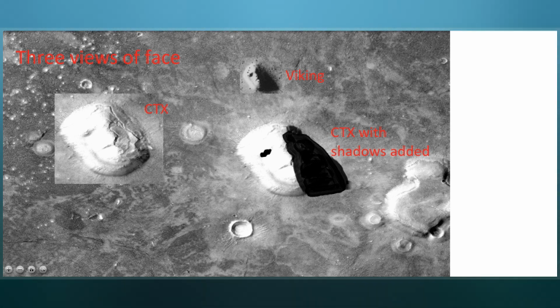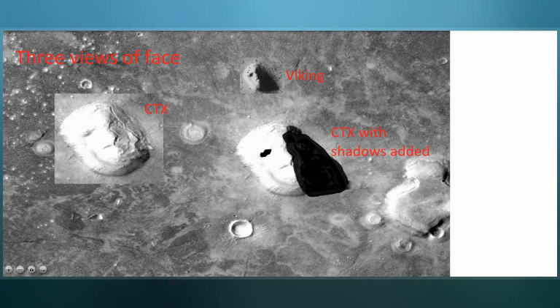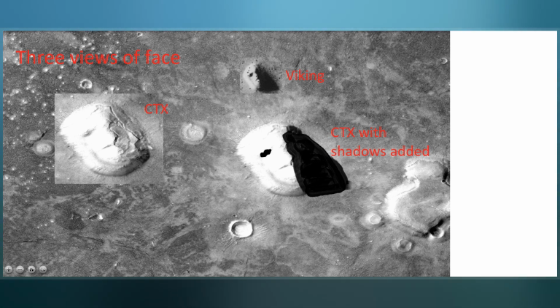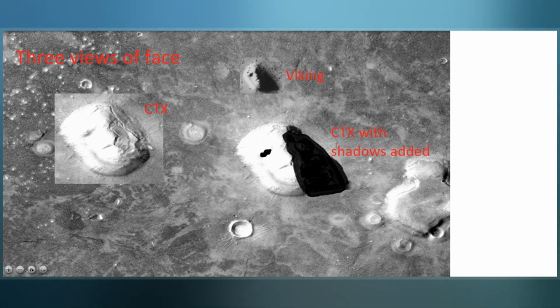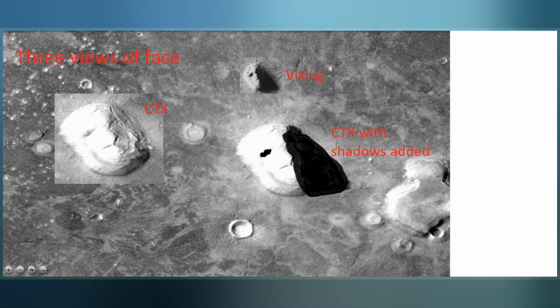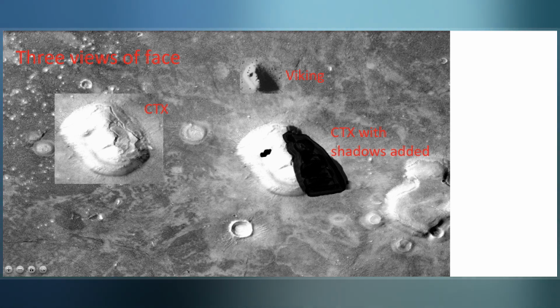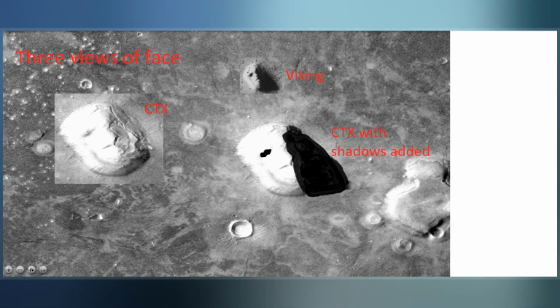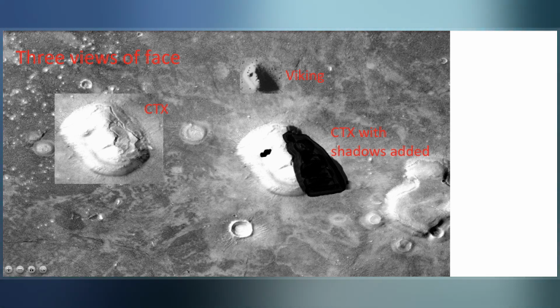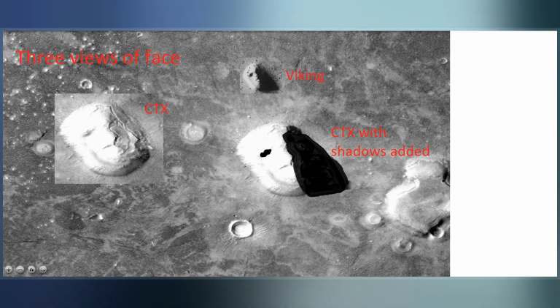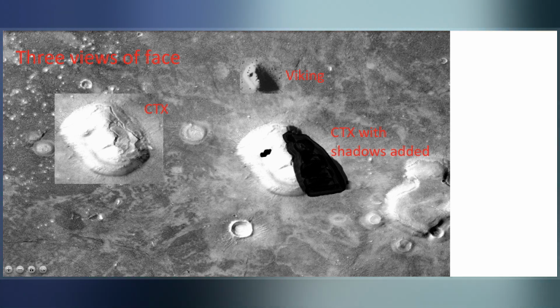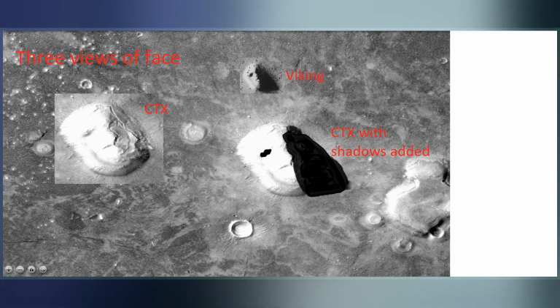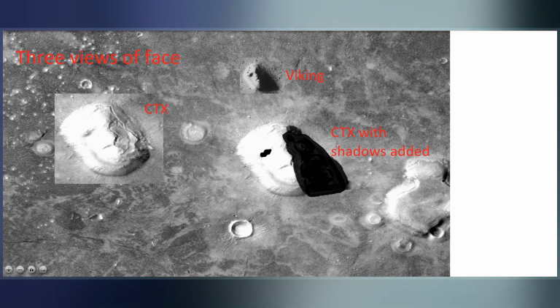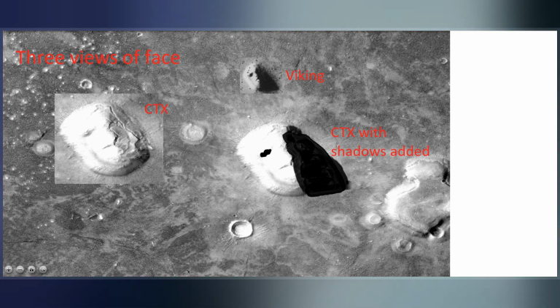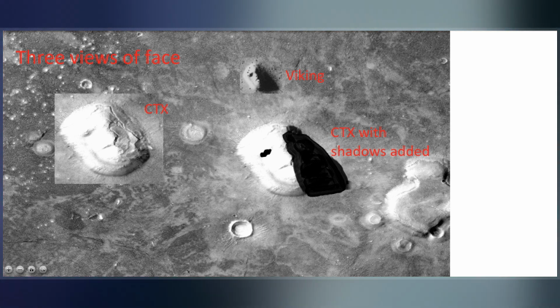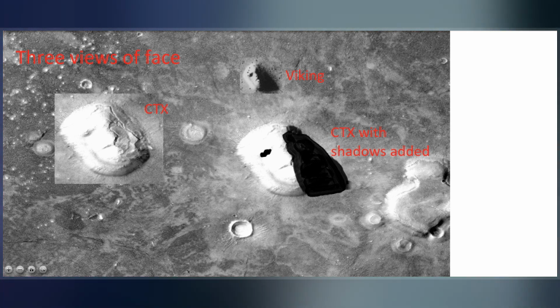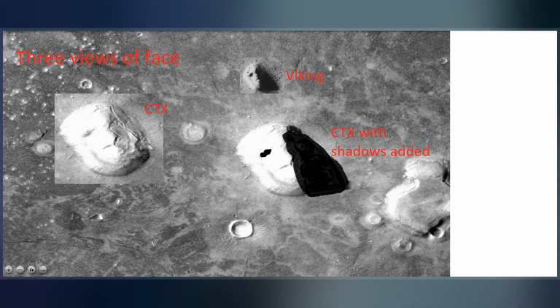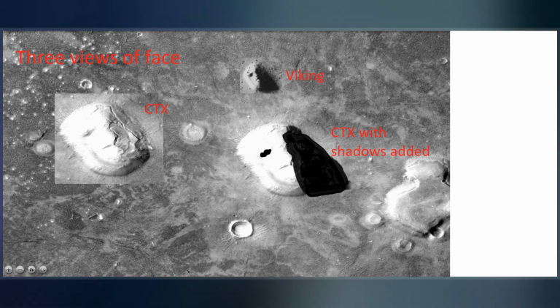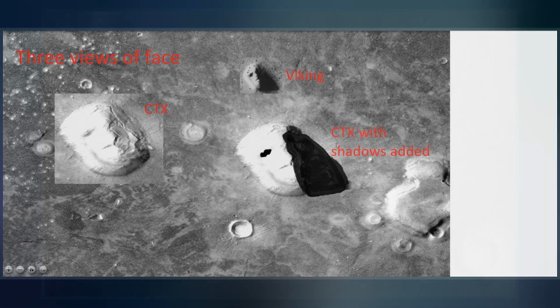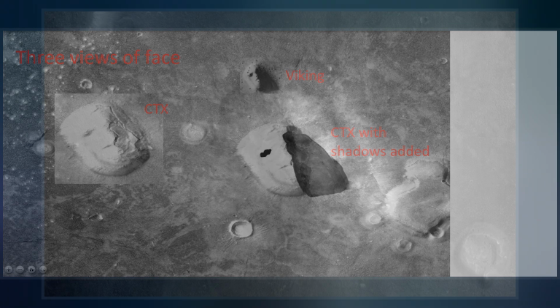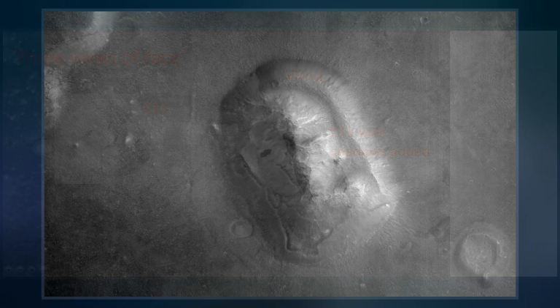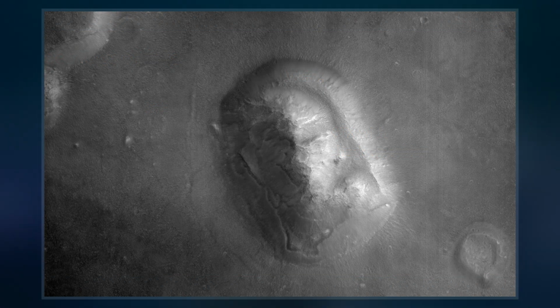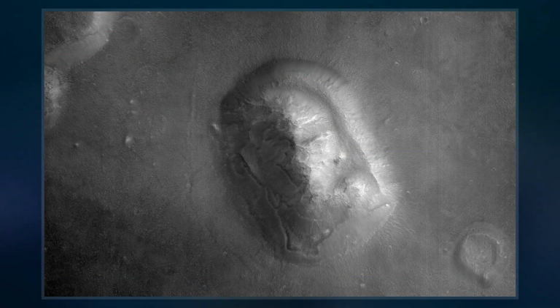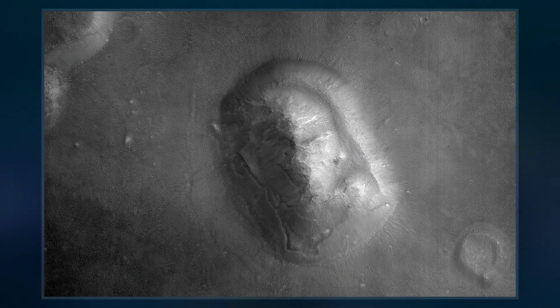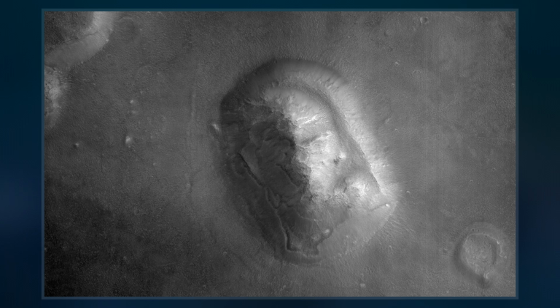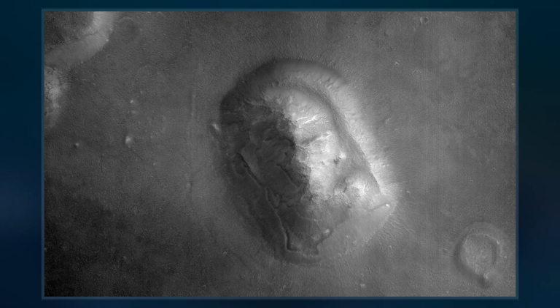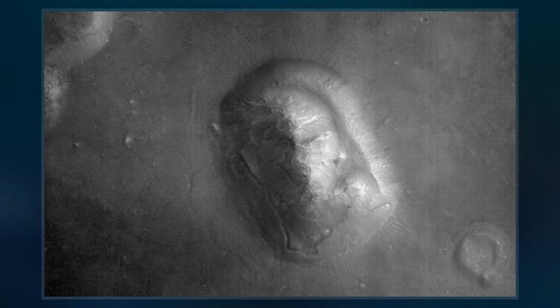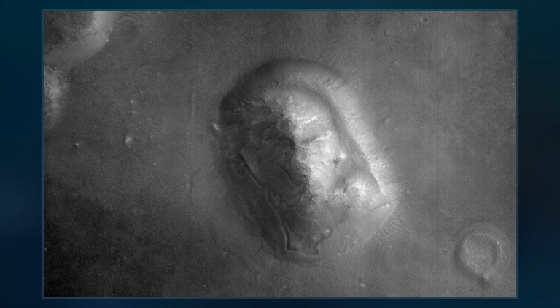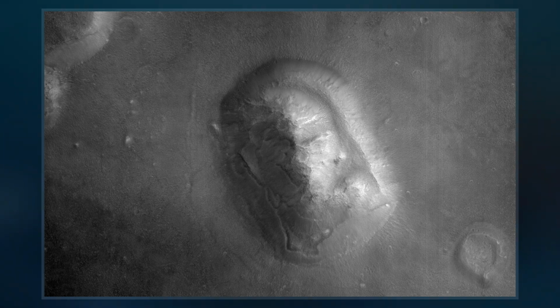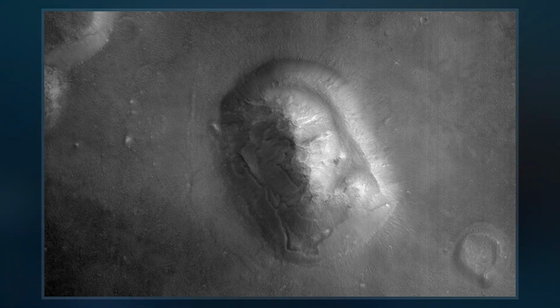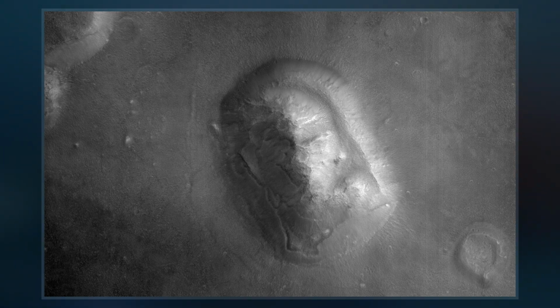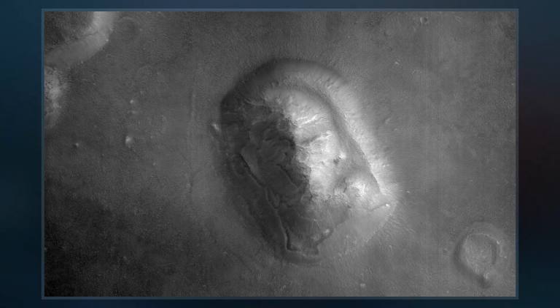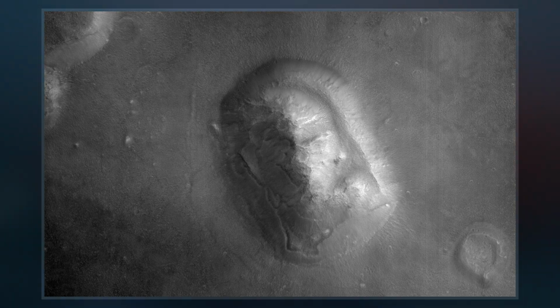Cydonia contains the Face on Mars, located about halfway between the craters Arandas and Bamberg.